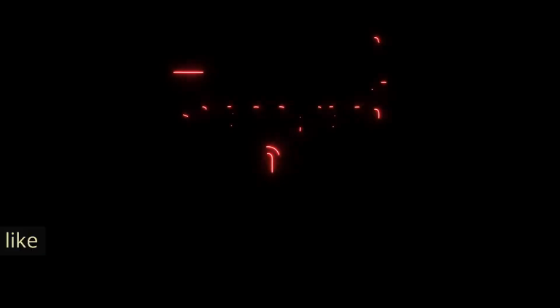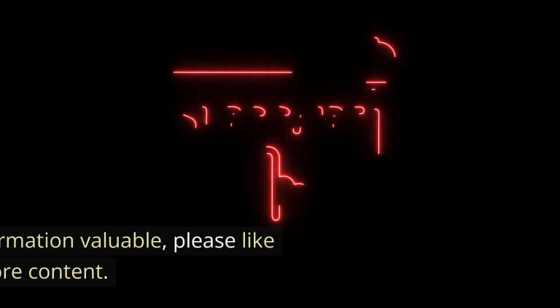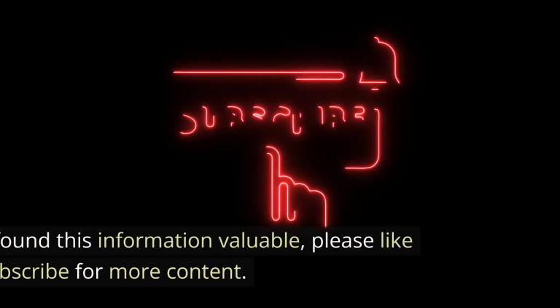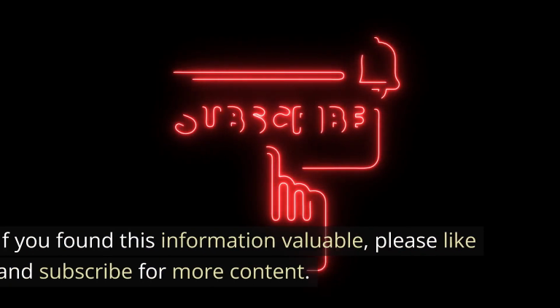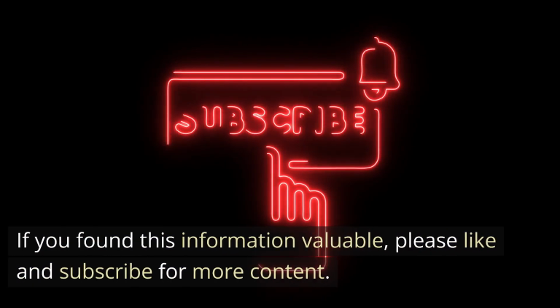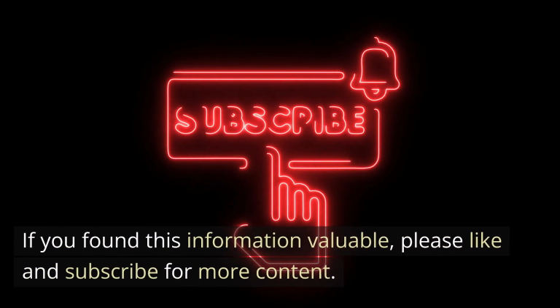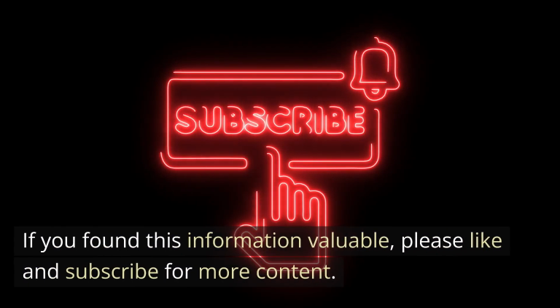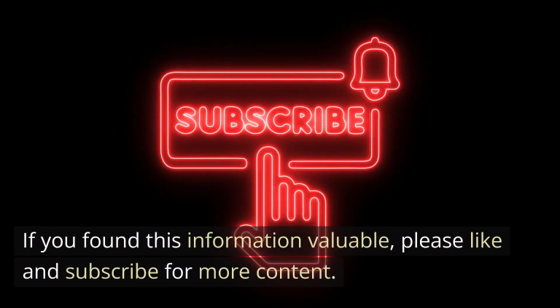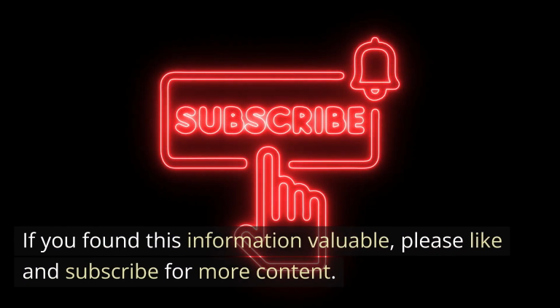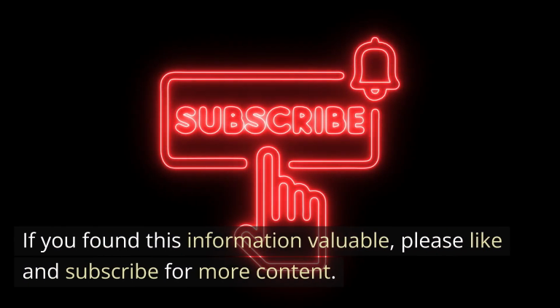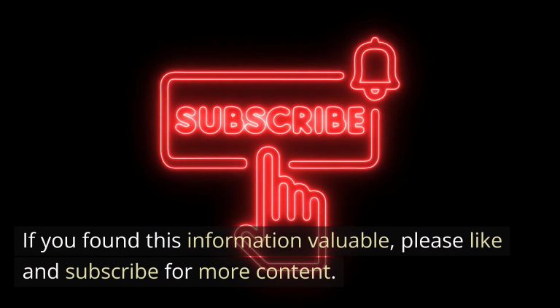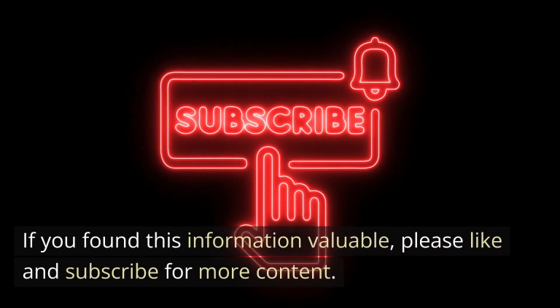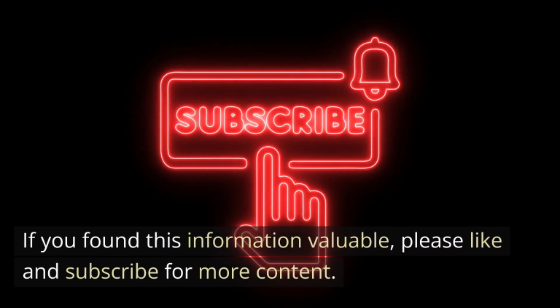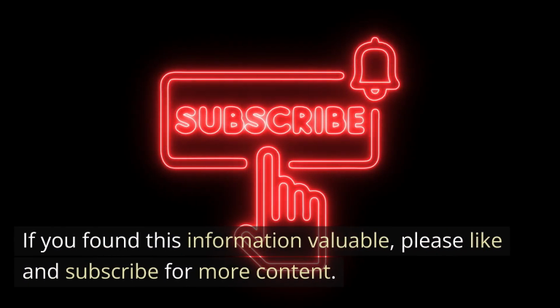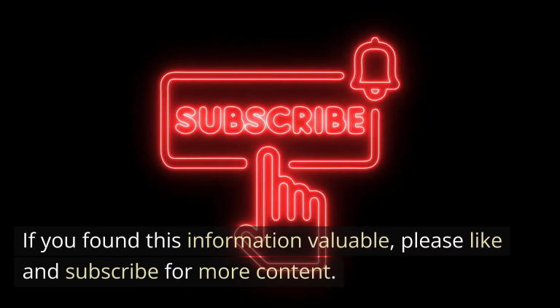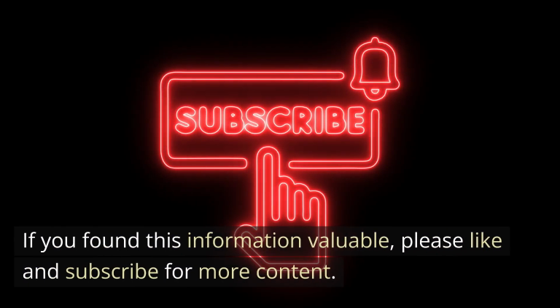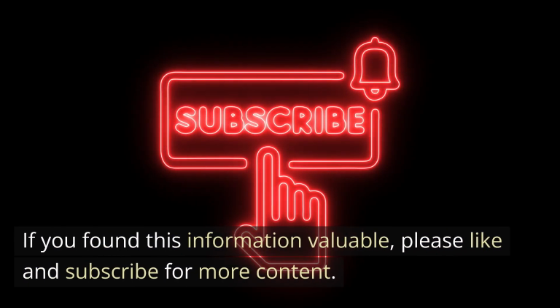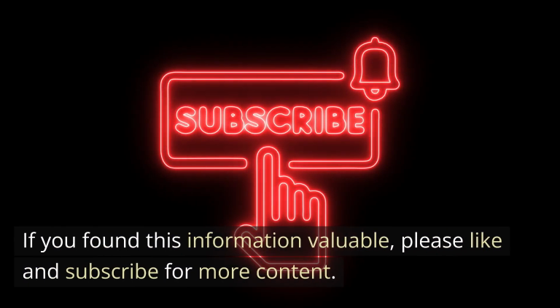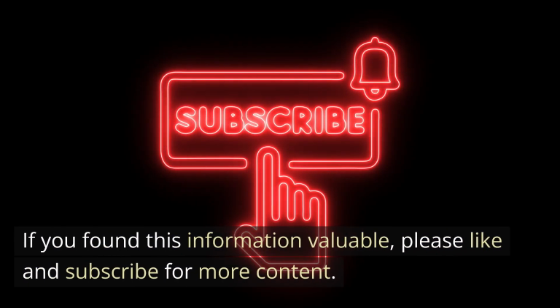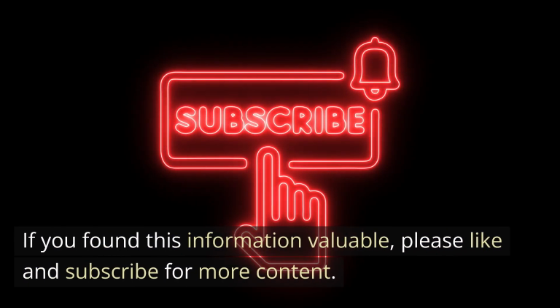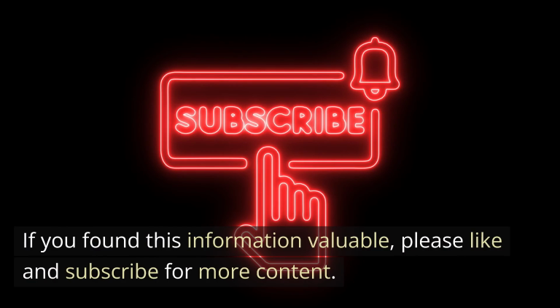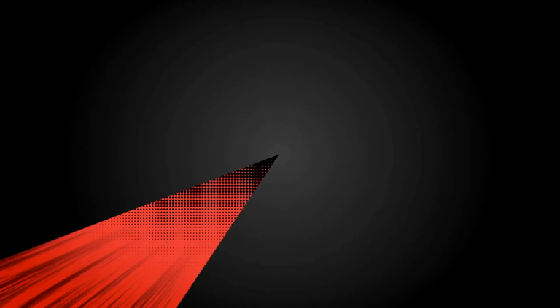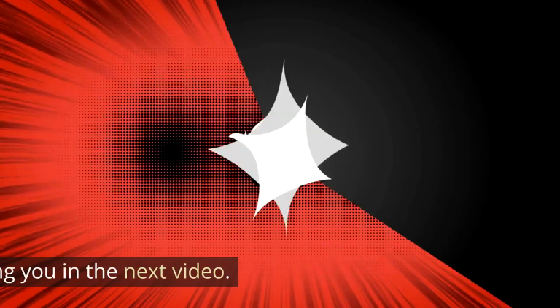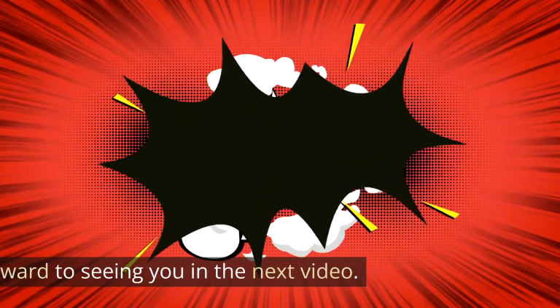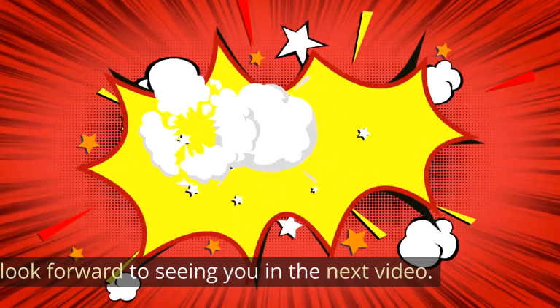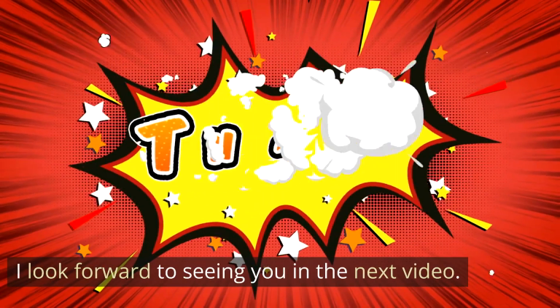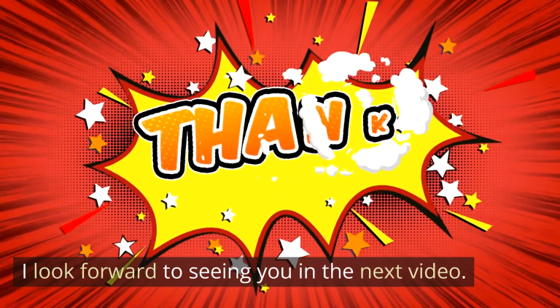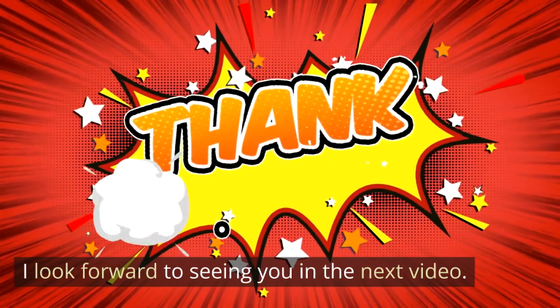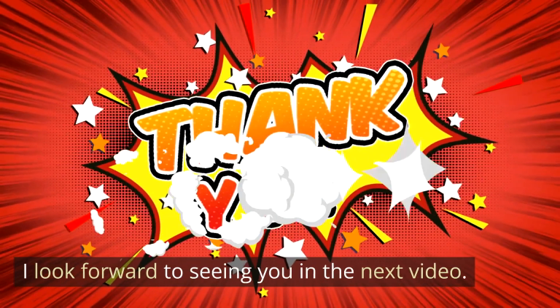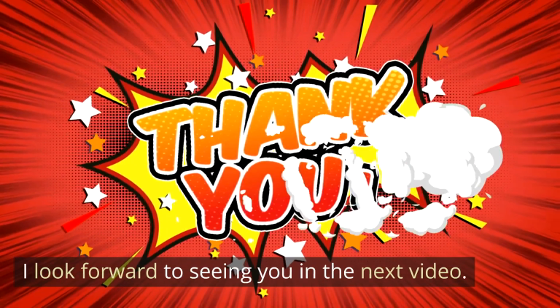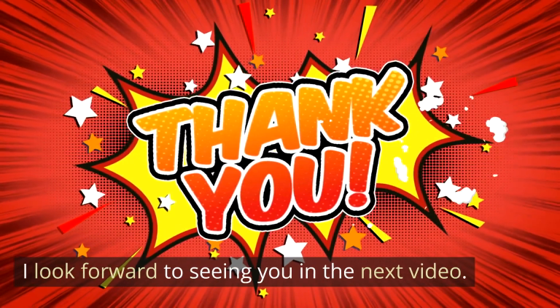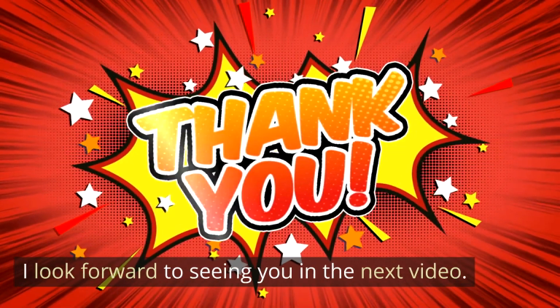If you found this information valuable, please like and subscribe for more content. I look forward to seeing you in the next video.